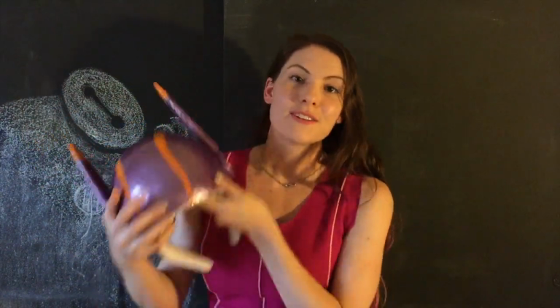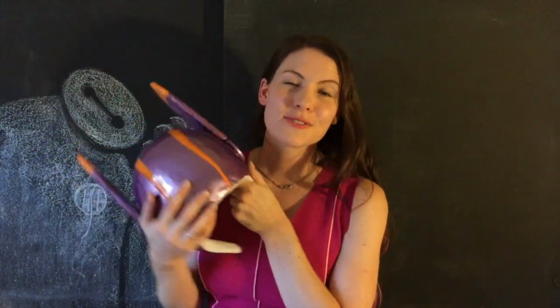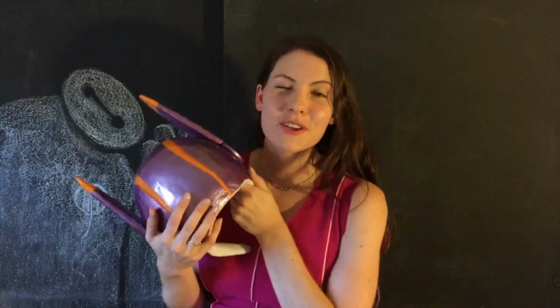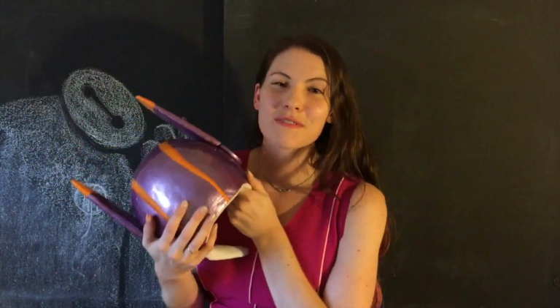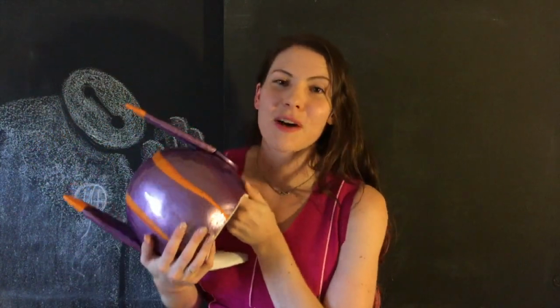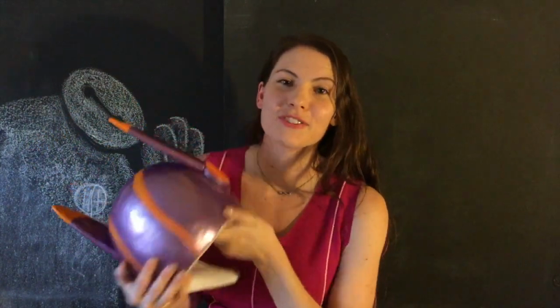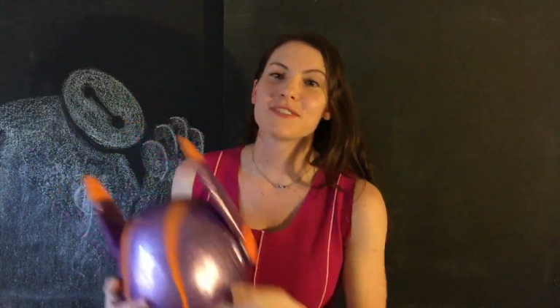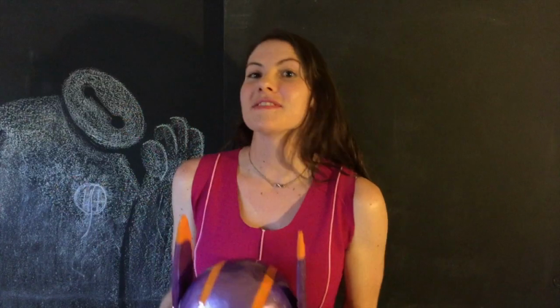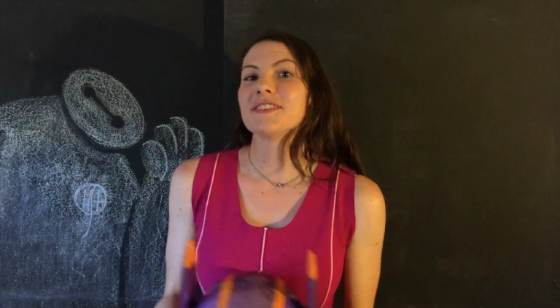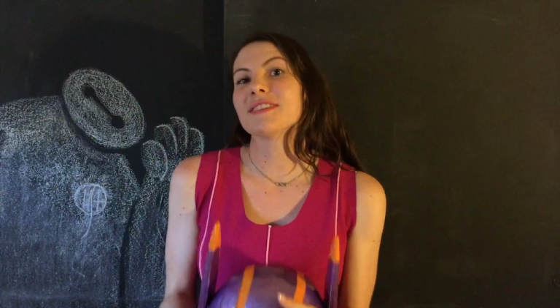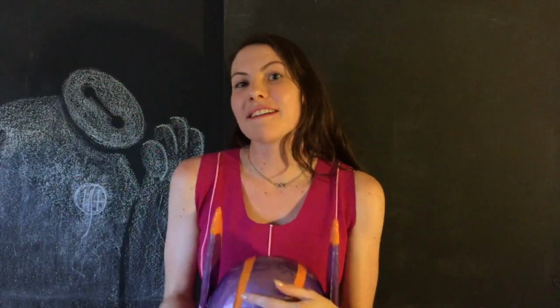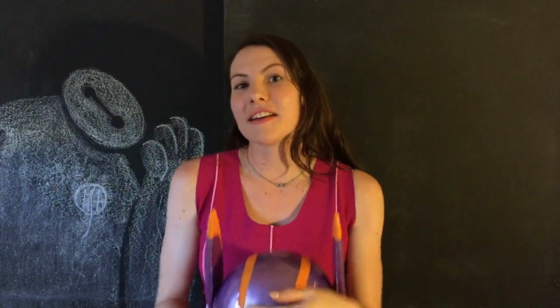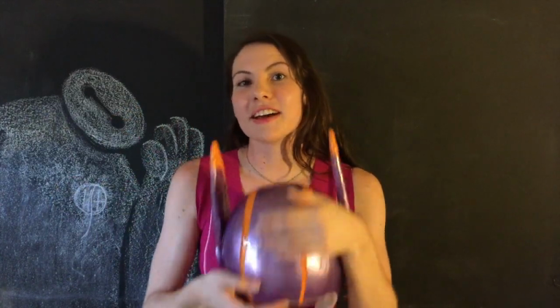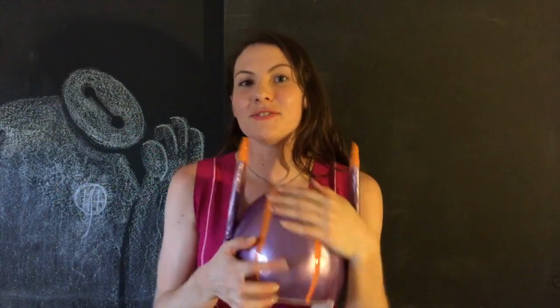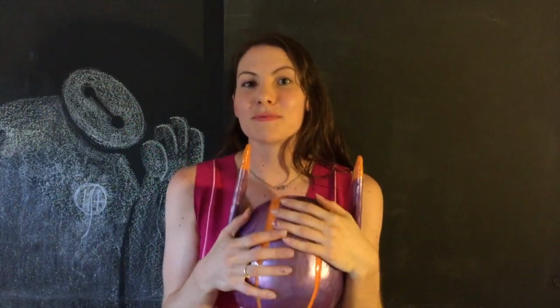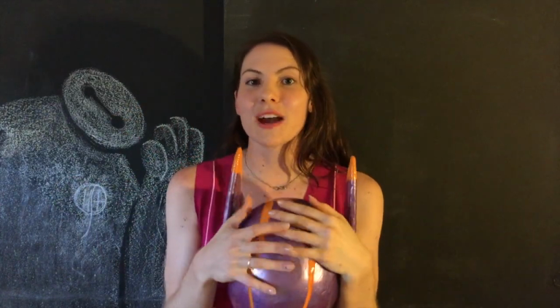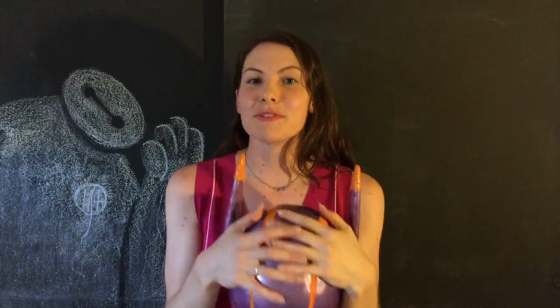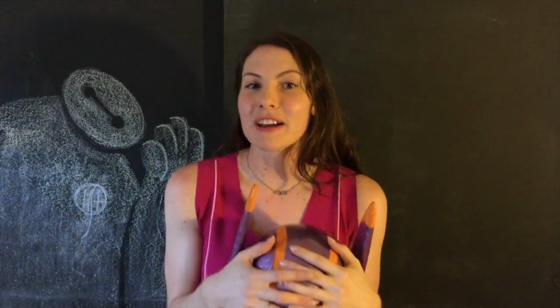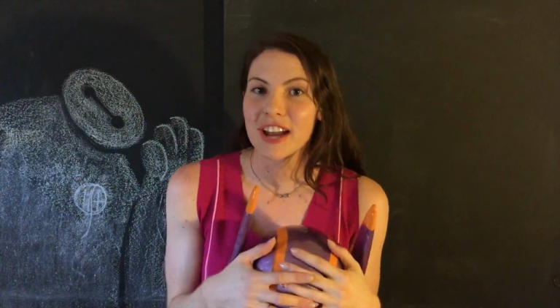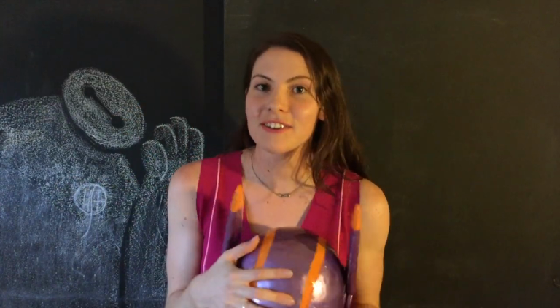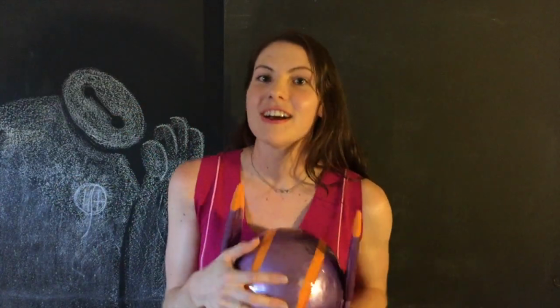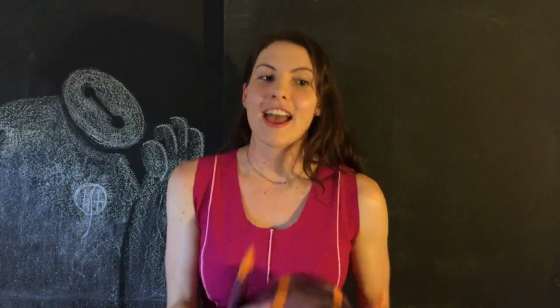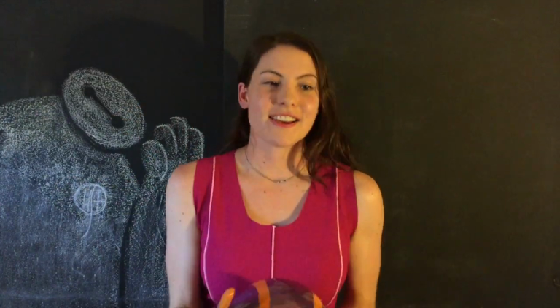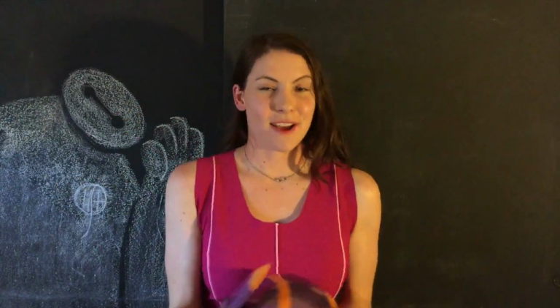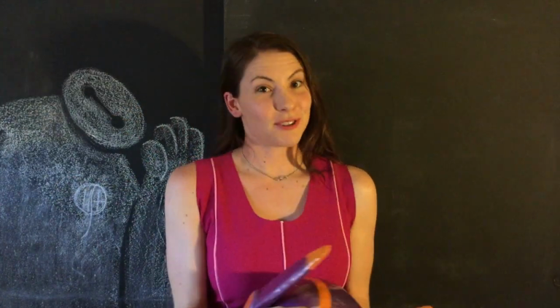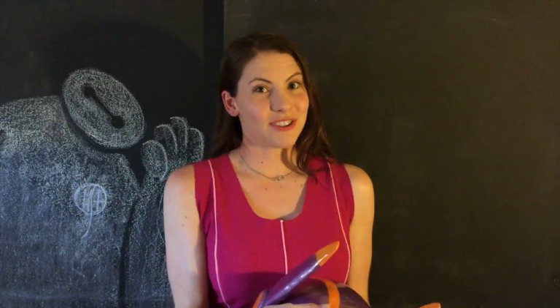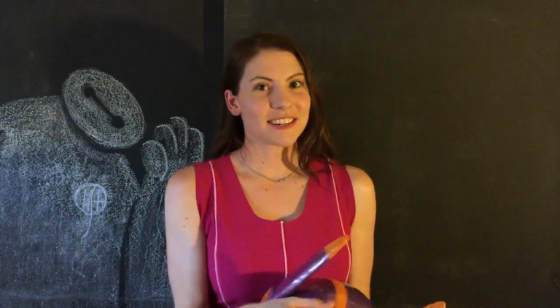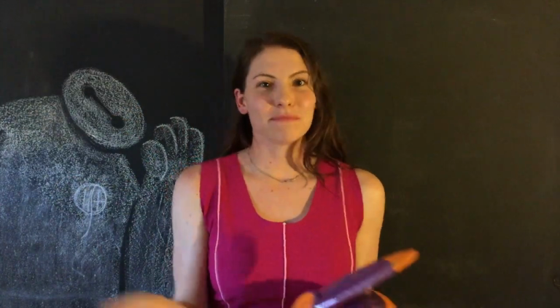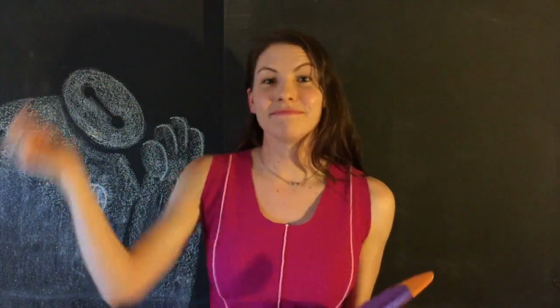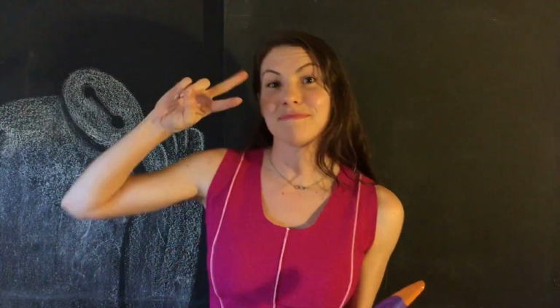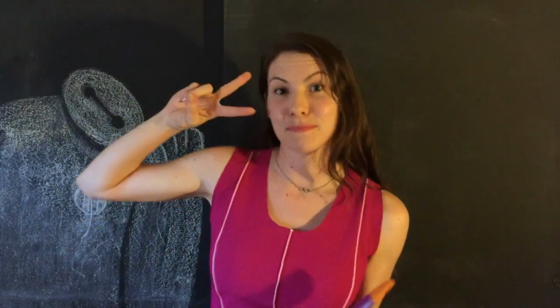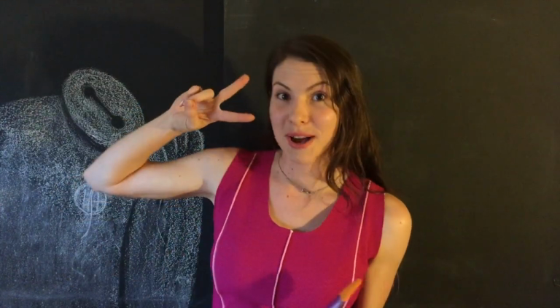So thank you for watching. Don't forget to like, favorite, and subscribe to my channel, and I will see you next time. Bye!